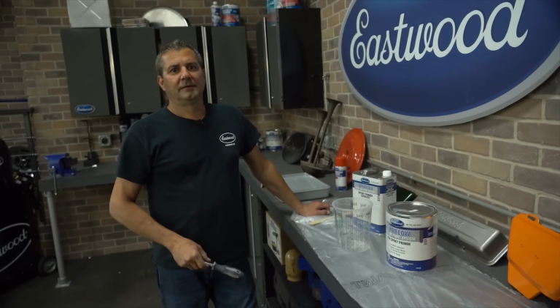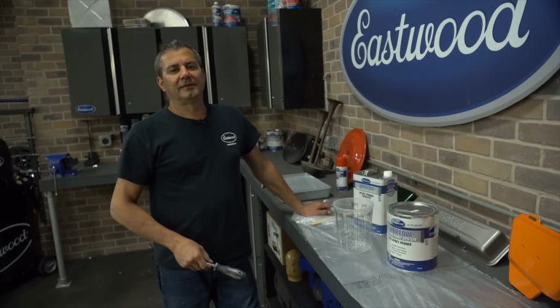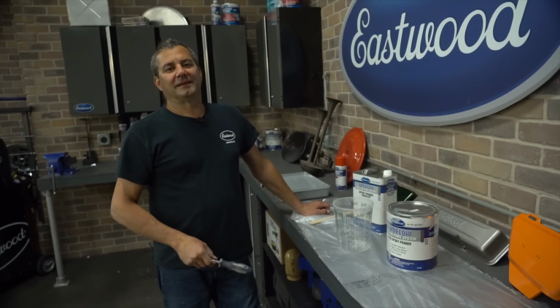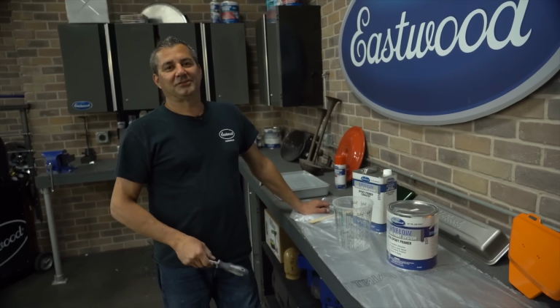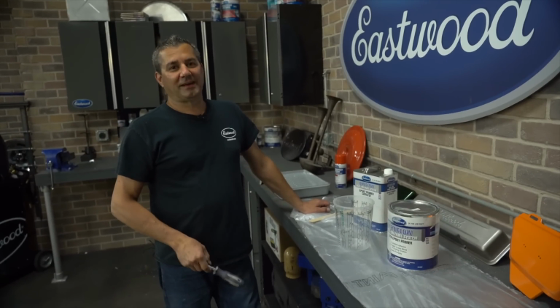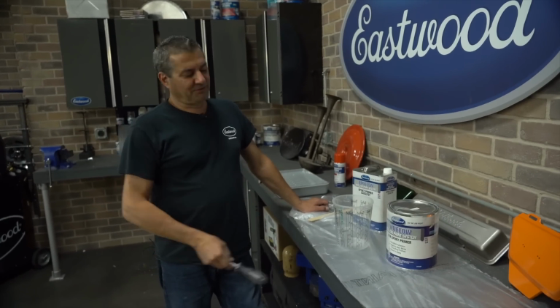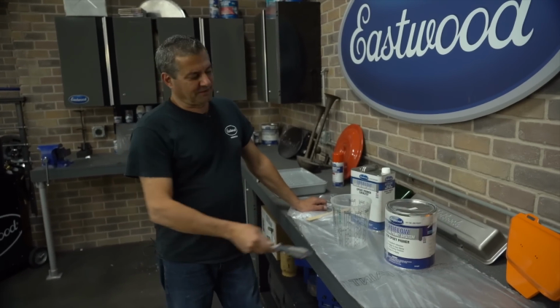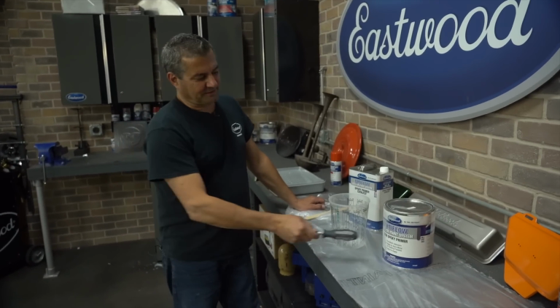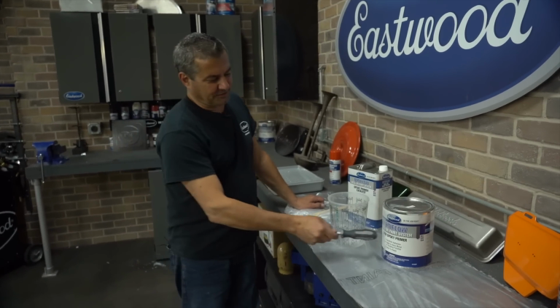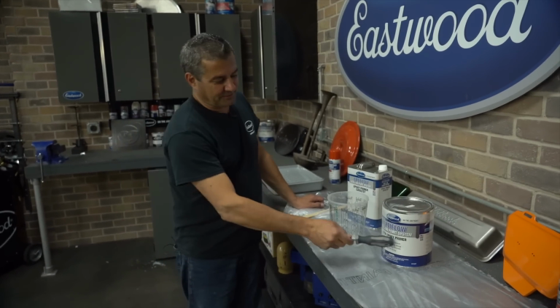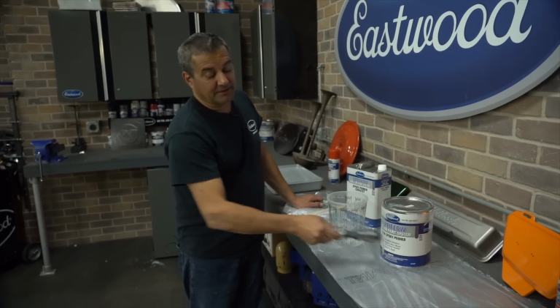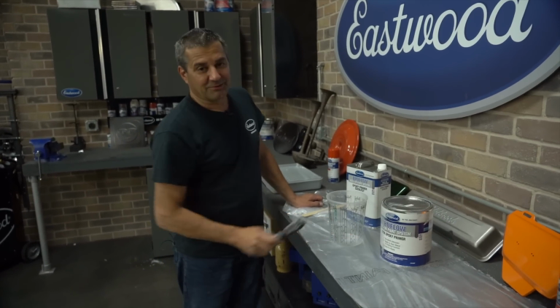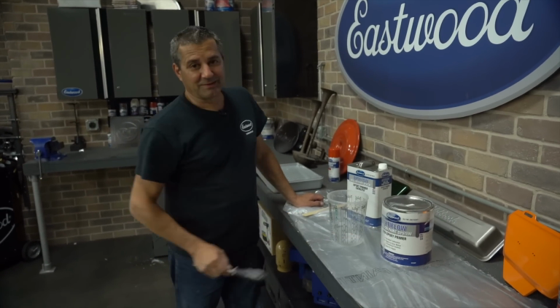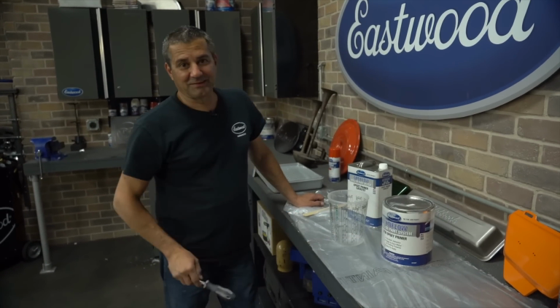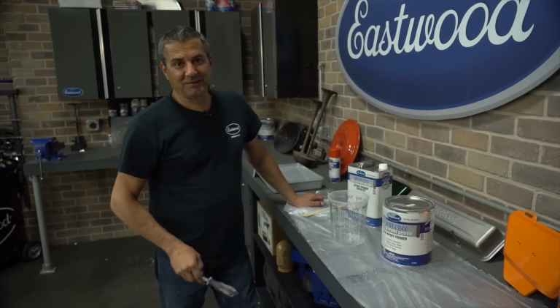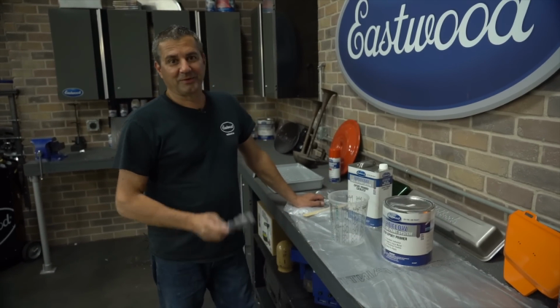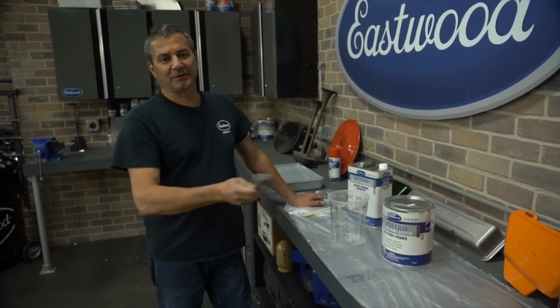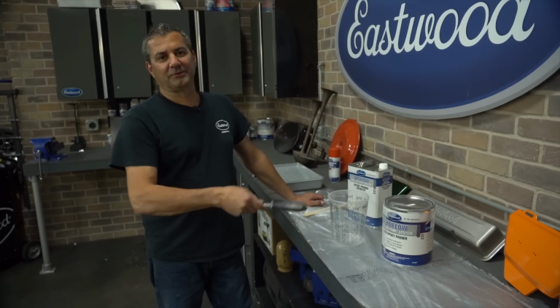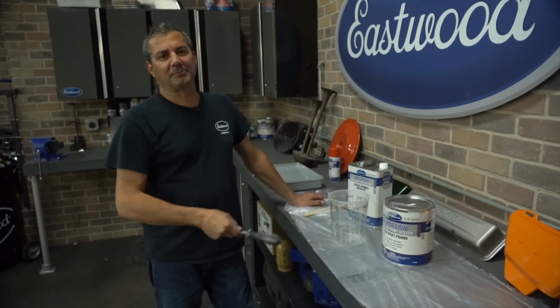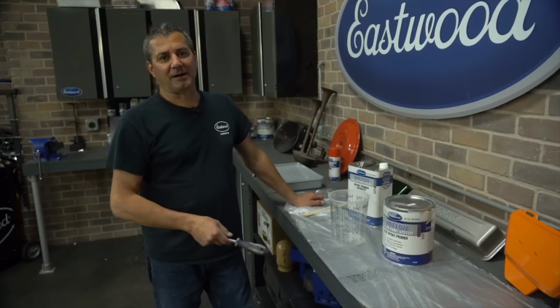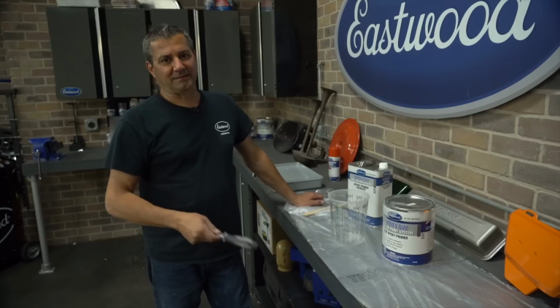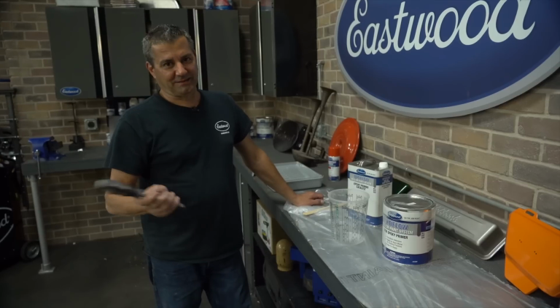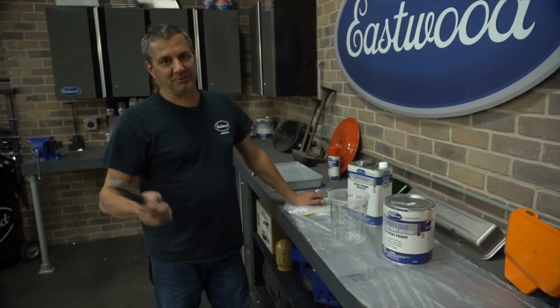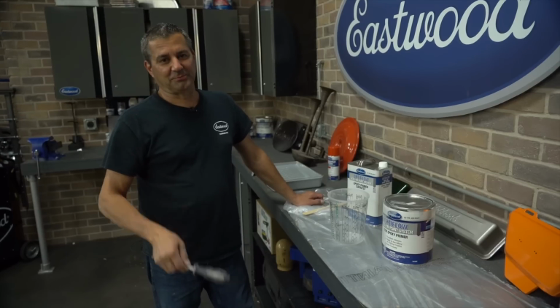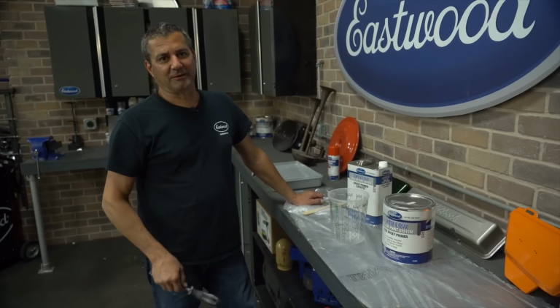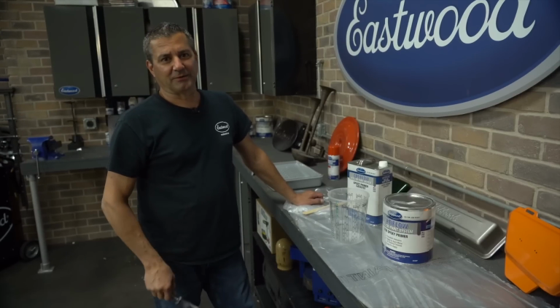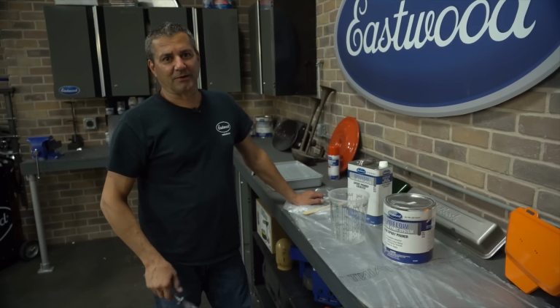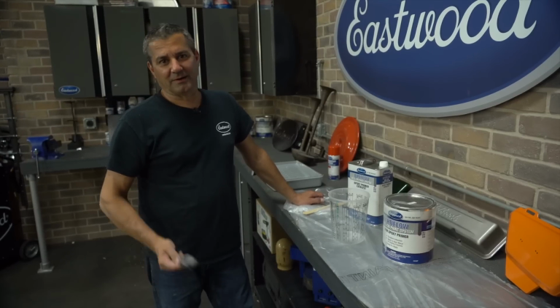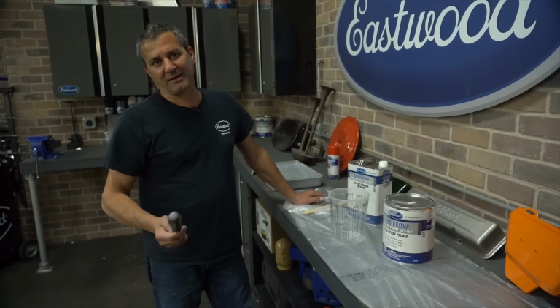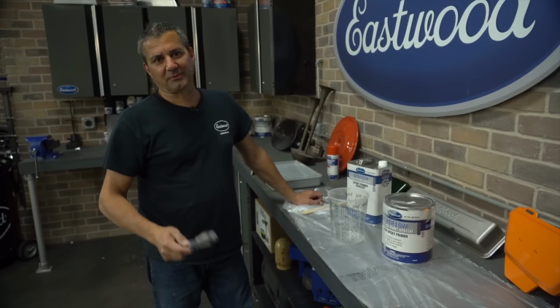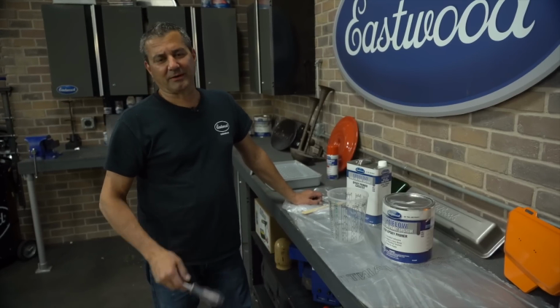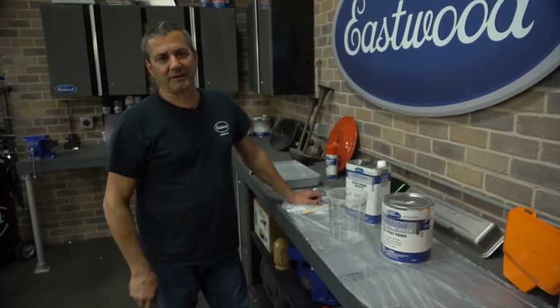That last shot said urethane on there — what you want to use is epoxy. That's what we sprayed on the car; I grabbed the wrong can.